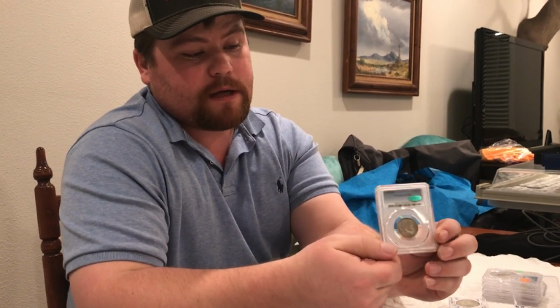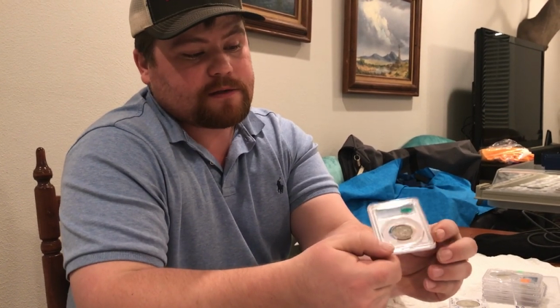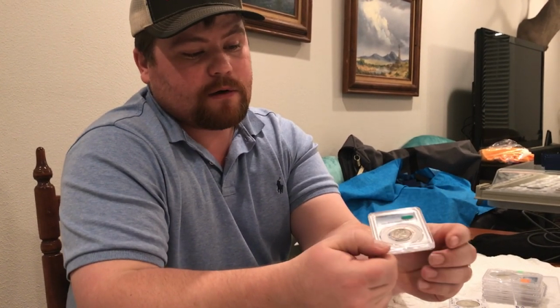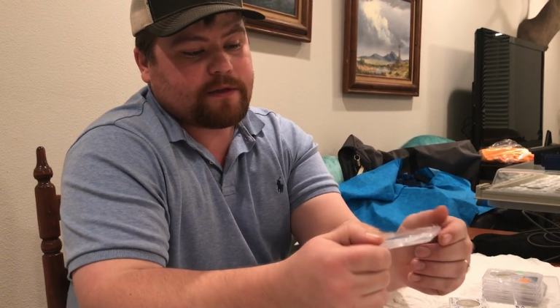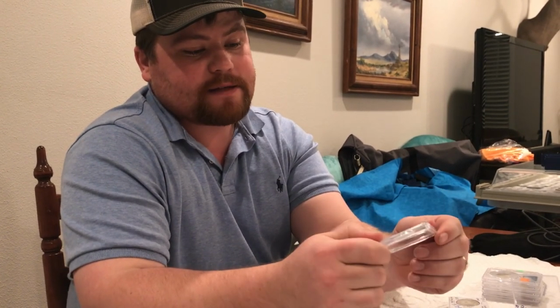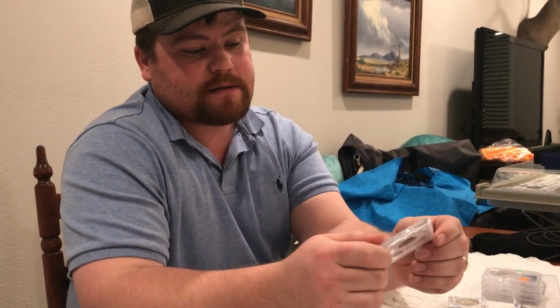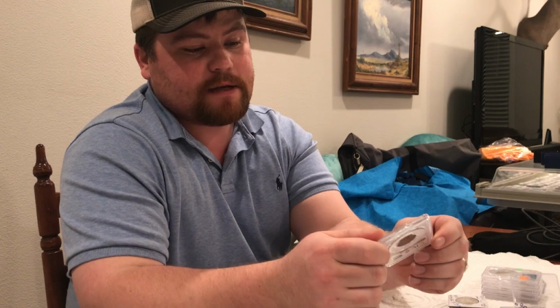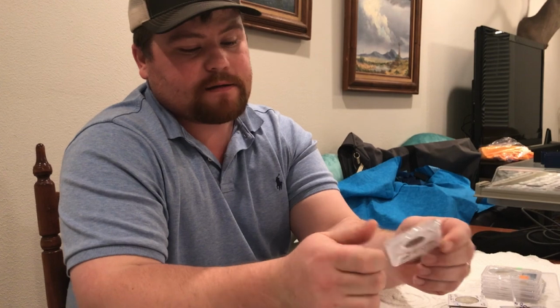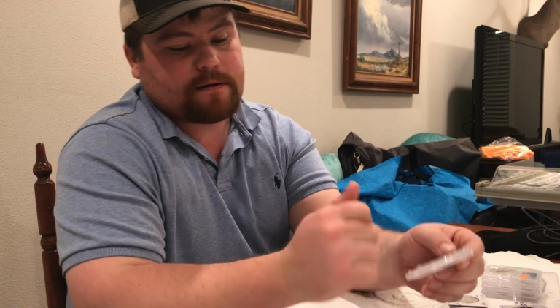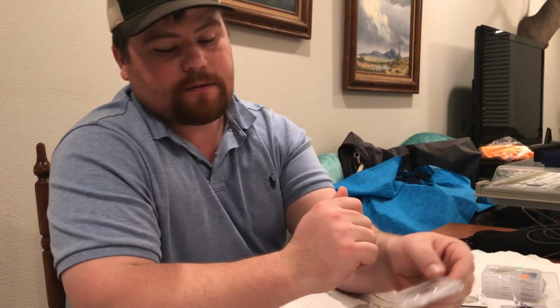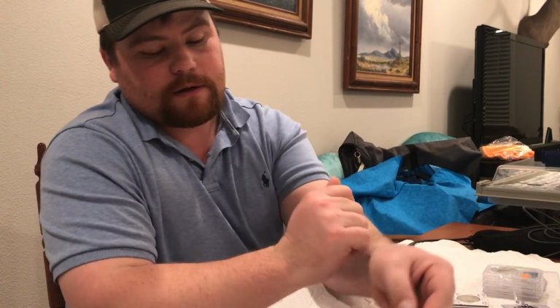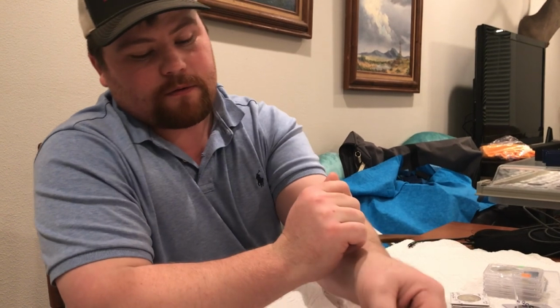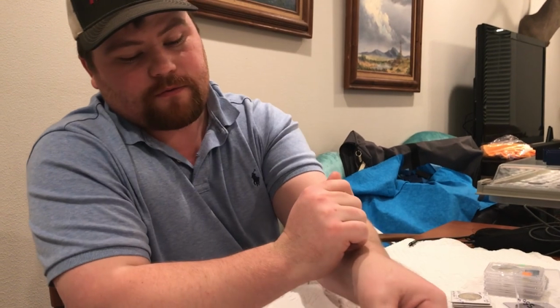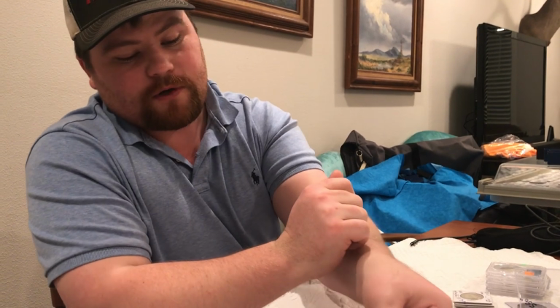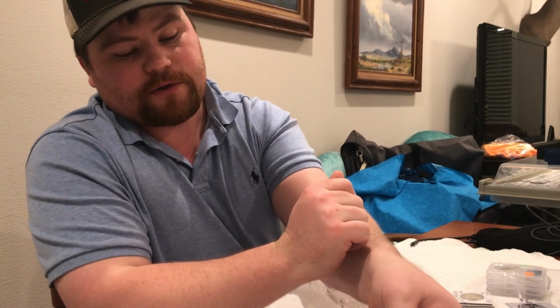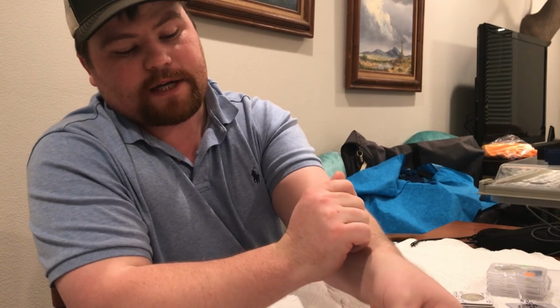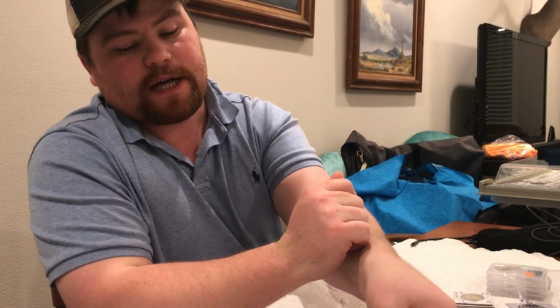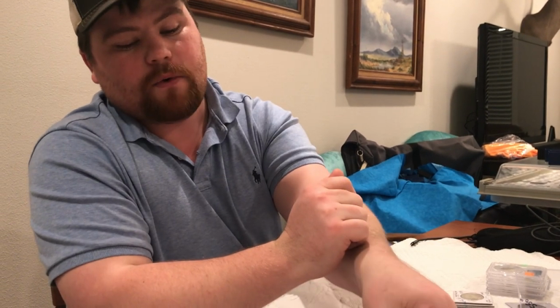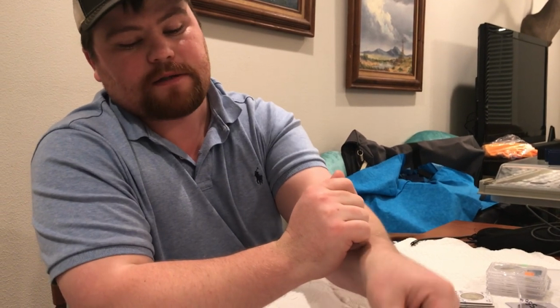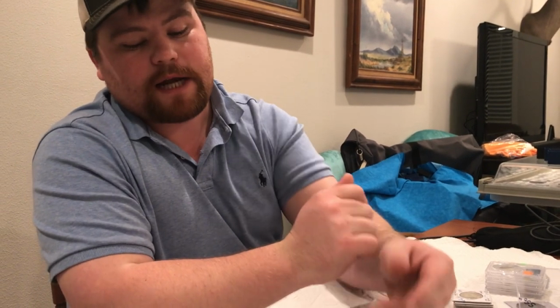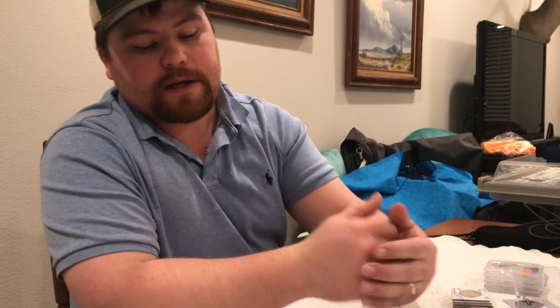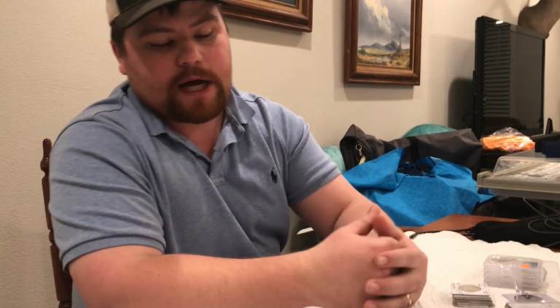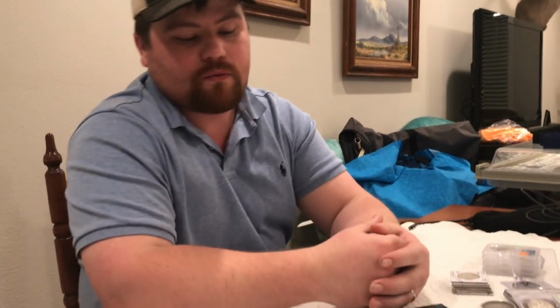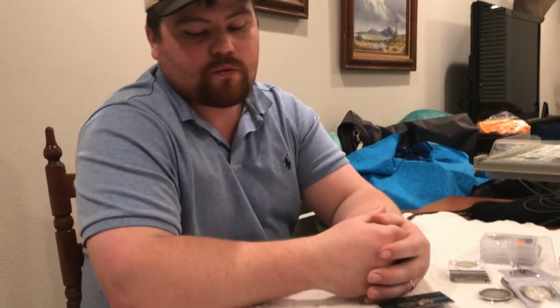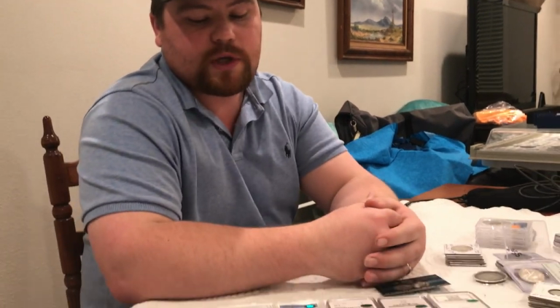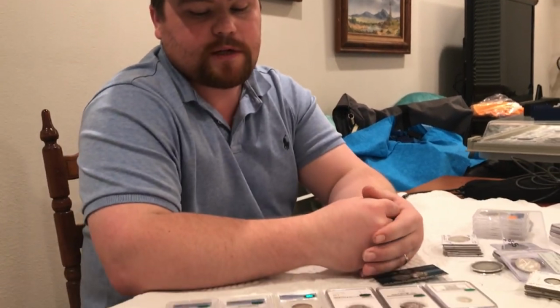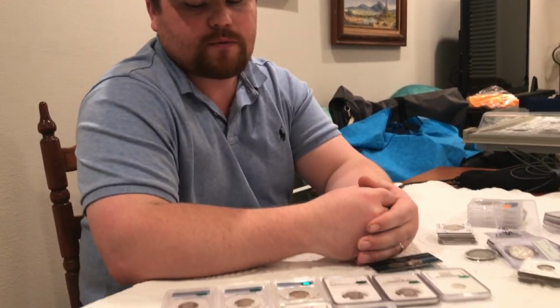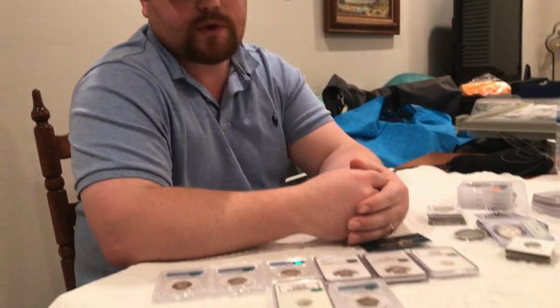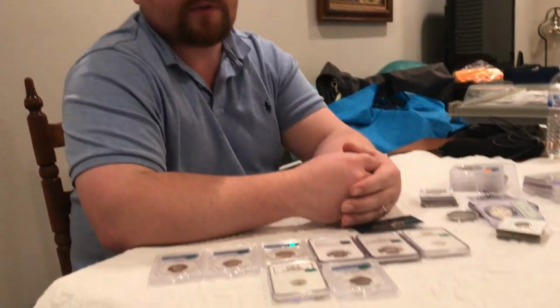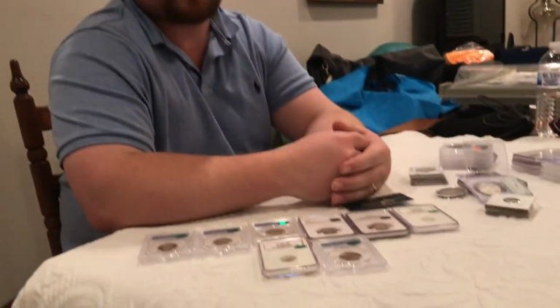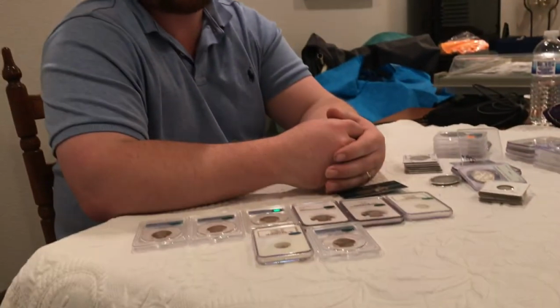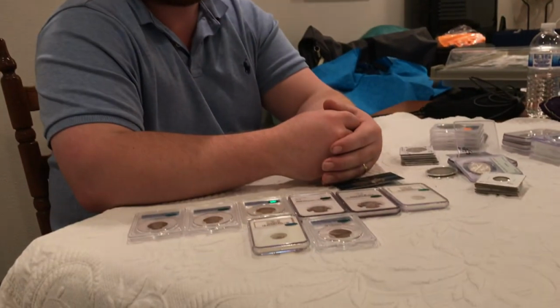I think coins like this mean so much more to you when you find them raw, you grade them yourself, and then you also get them to cack. You're not buying this coin already made, so to speak — I made this coin. Those are the ones you typically appreciate a lot more because you put in the time, you put in the work, and you got this coin to where it is today. Those are the kind of coins that I really enjoy.